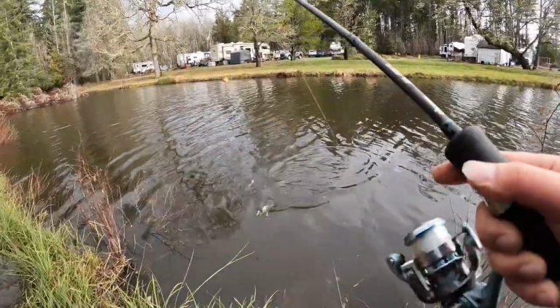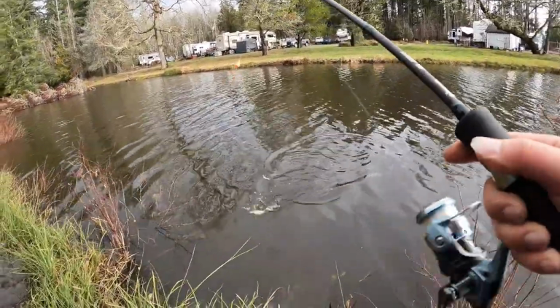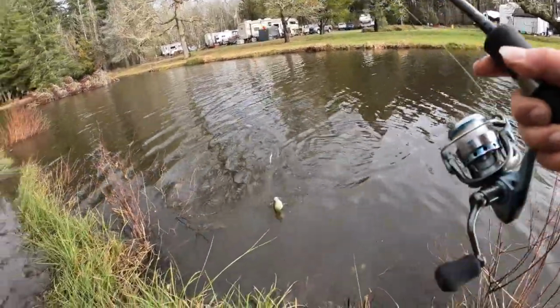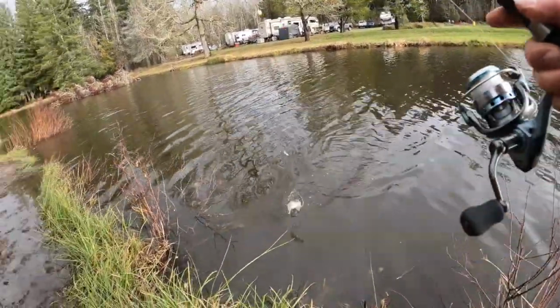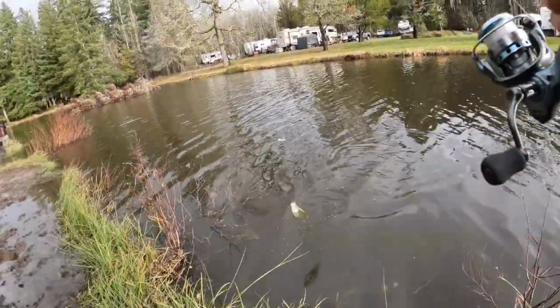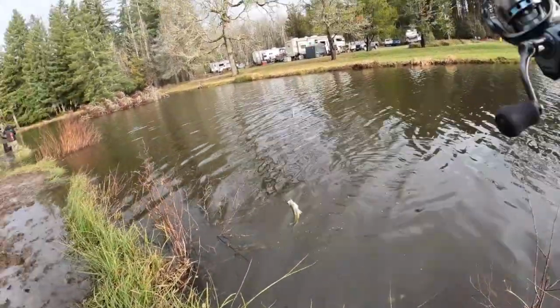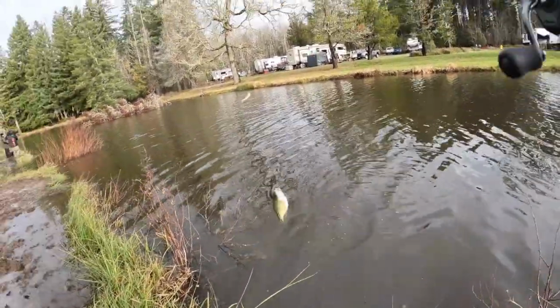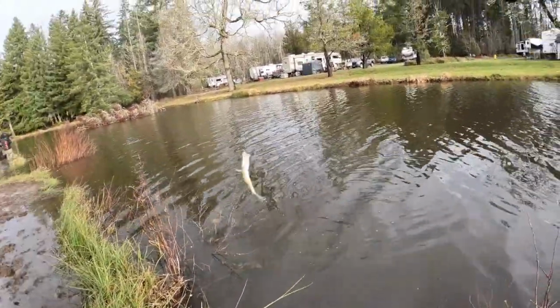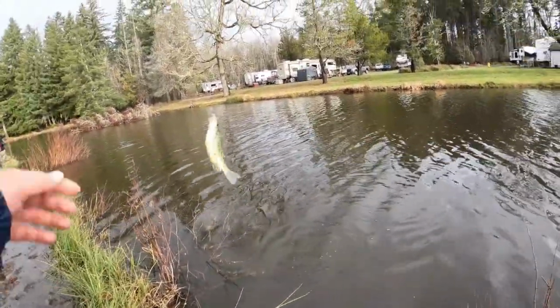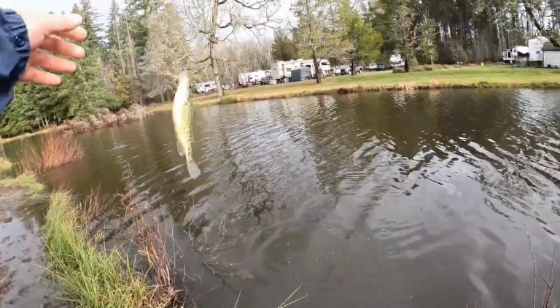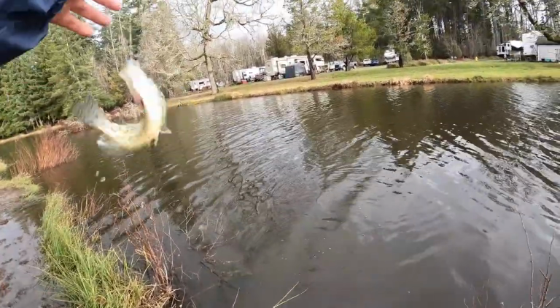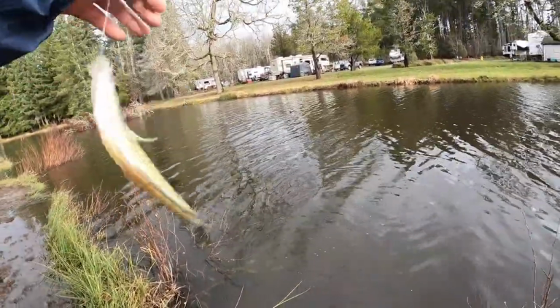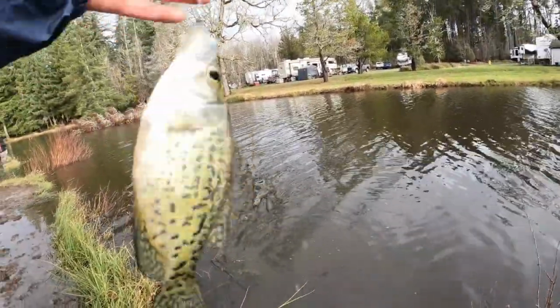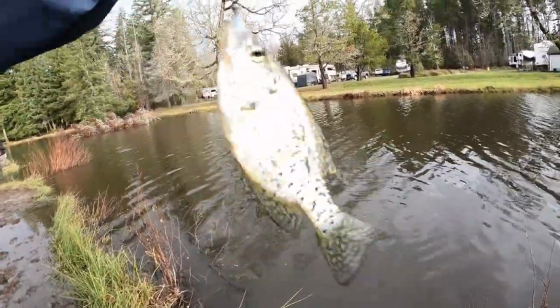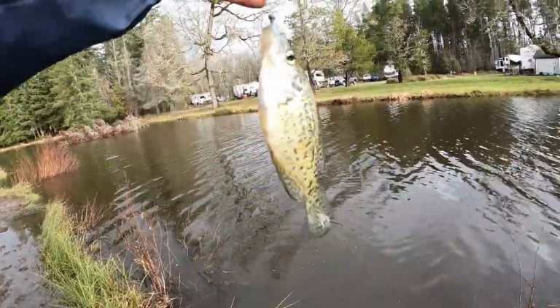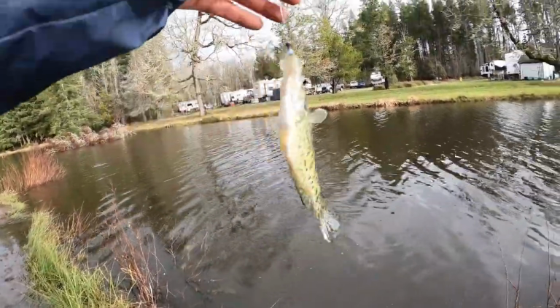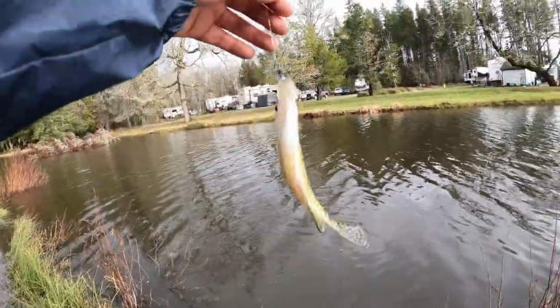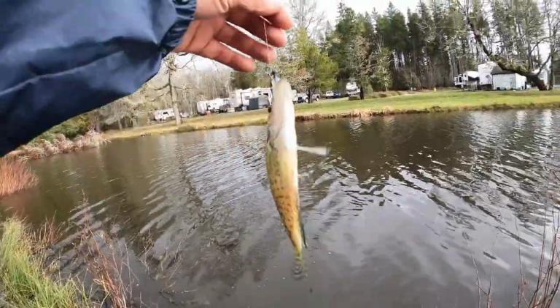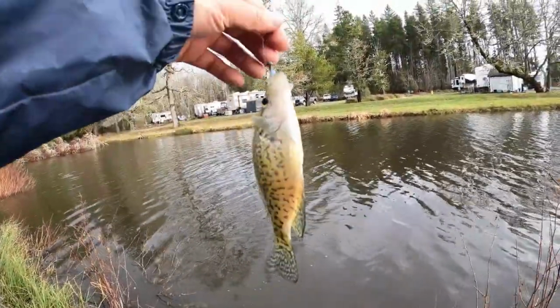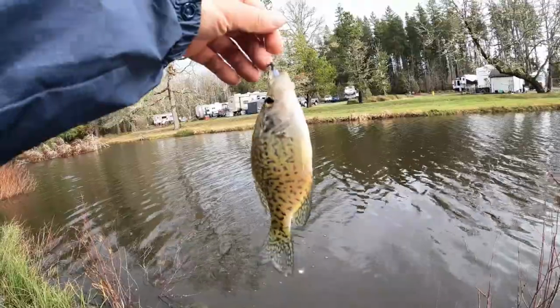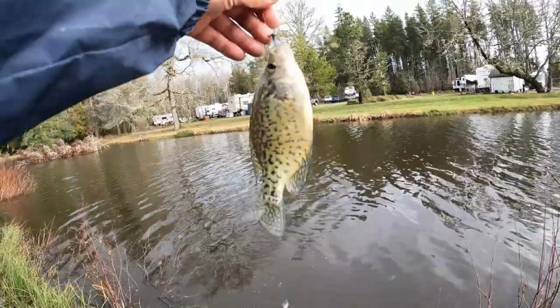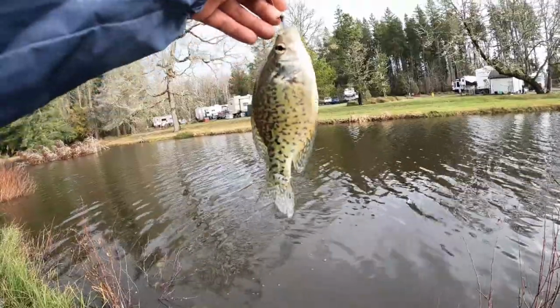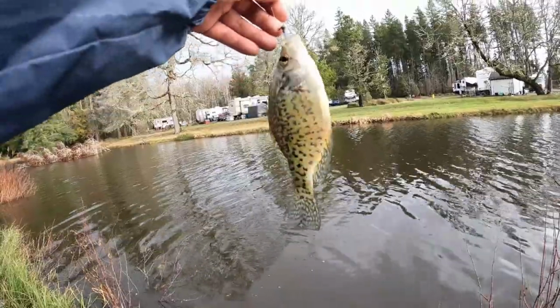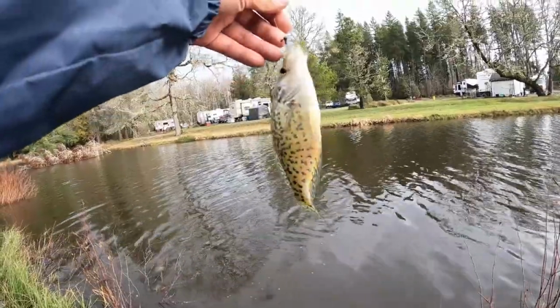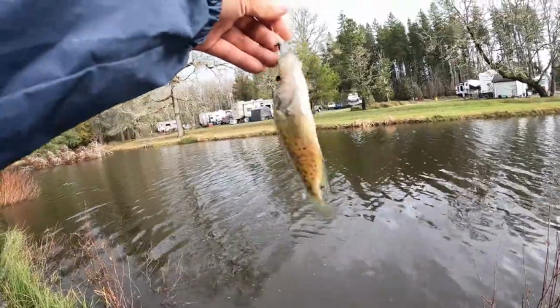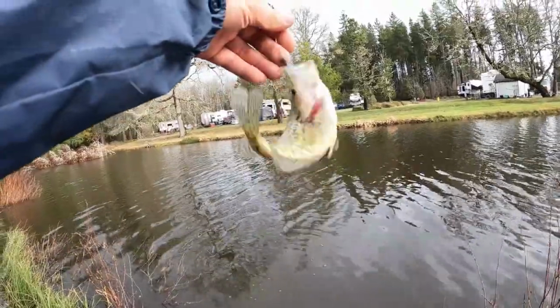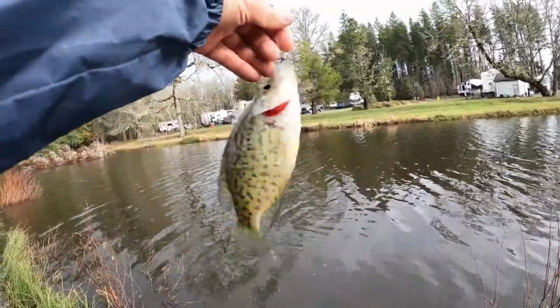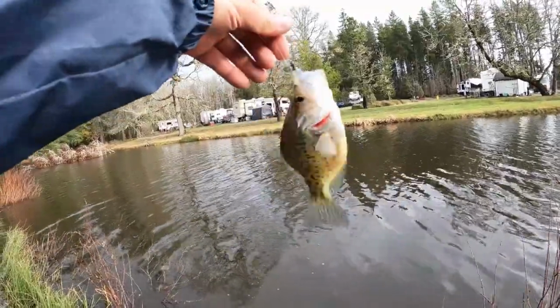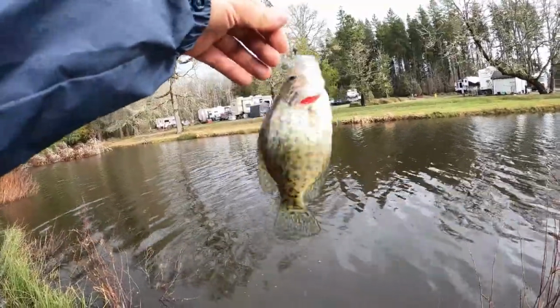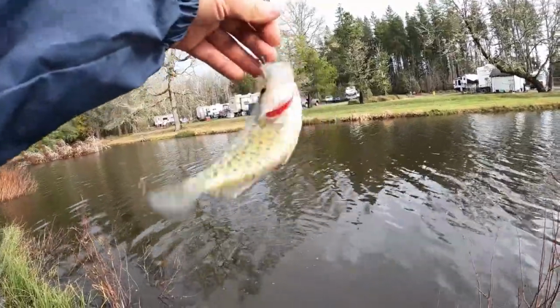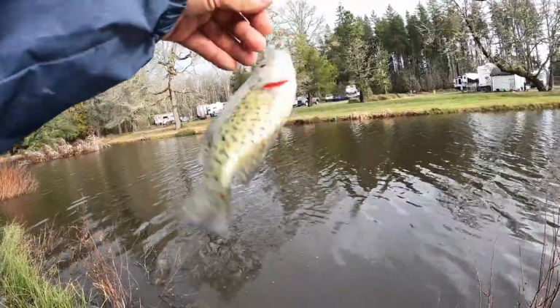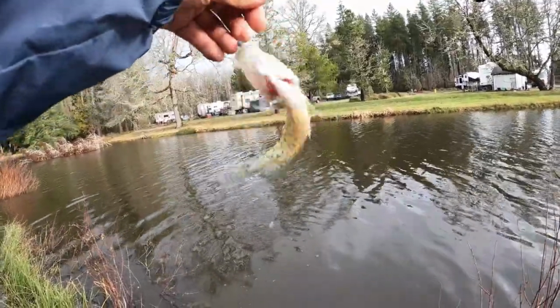Oh, that's another crappie — this is a black crappie, but it's too small.